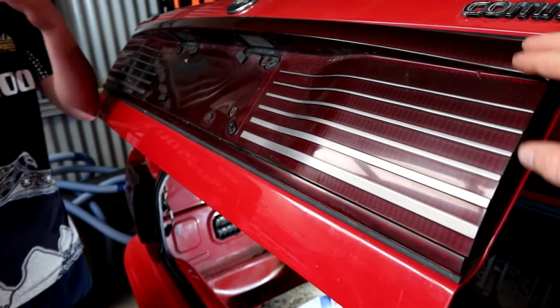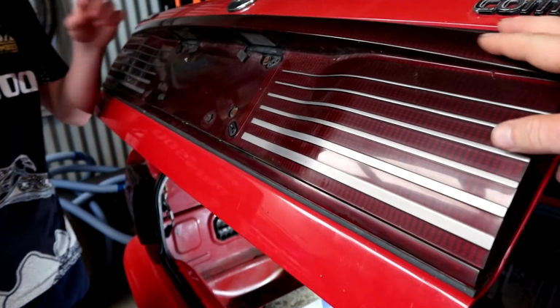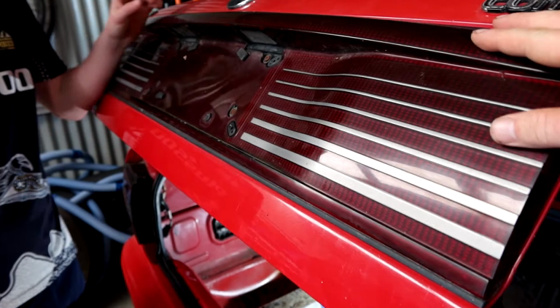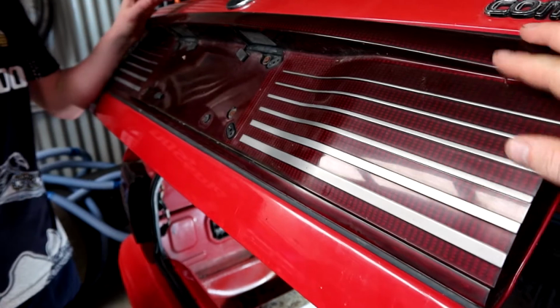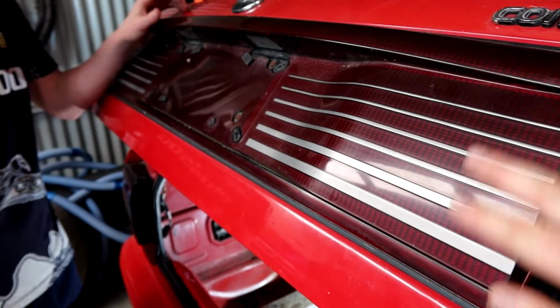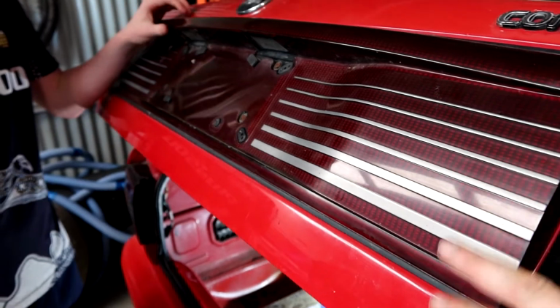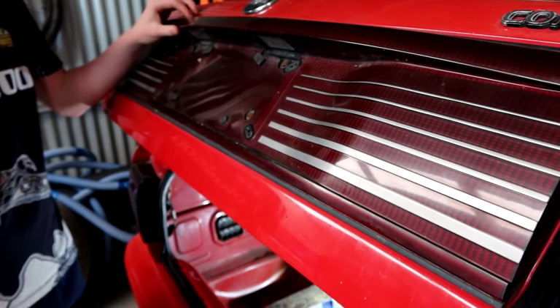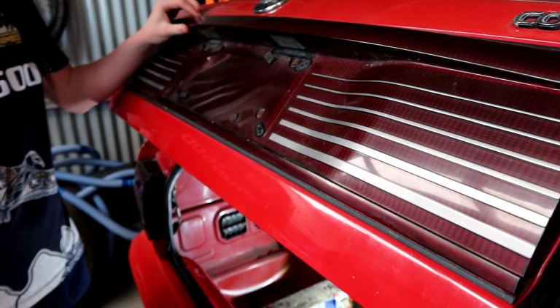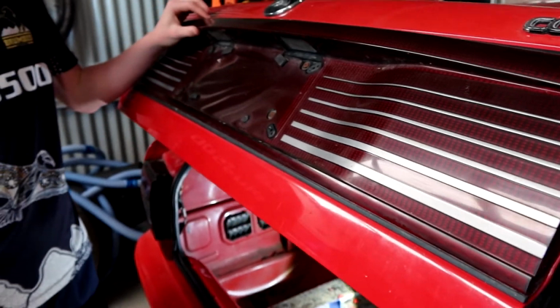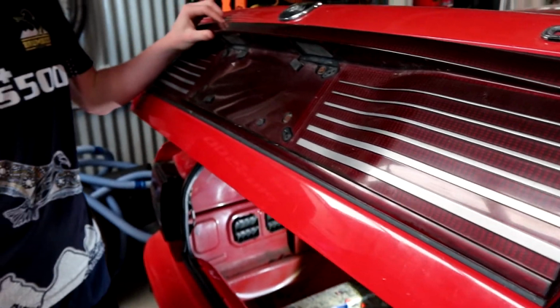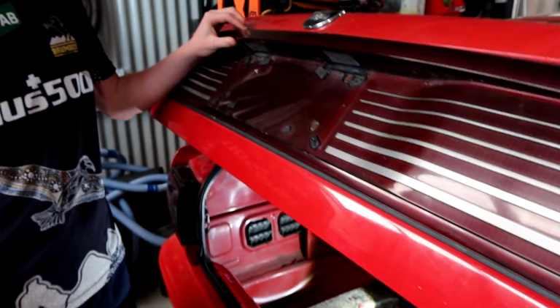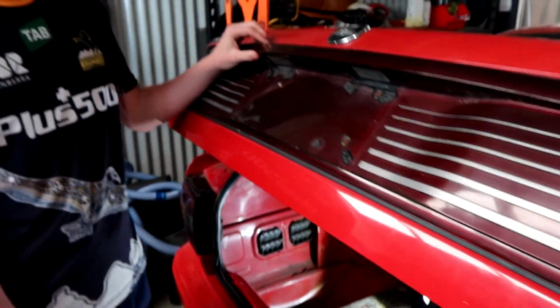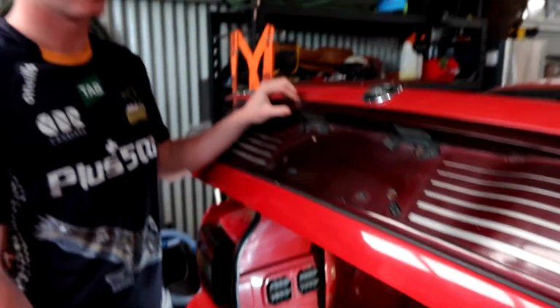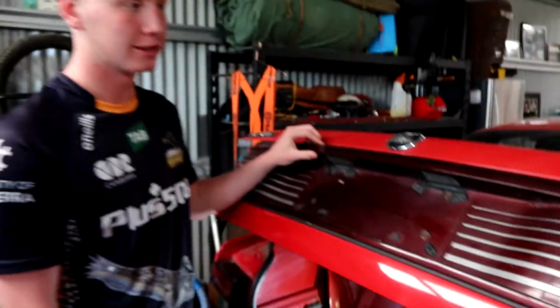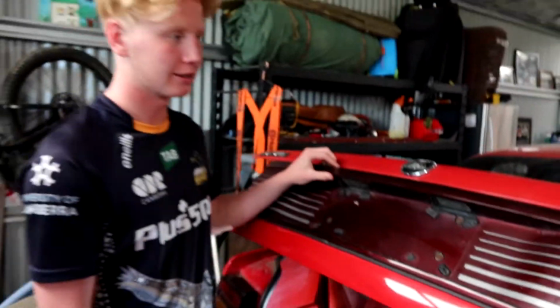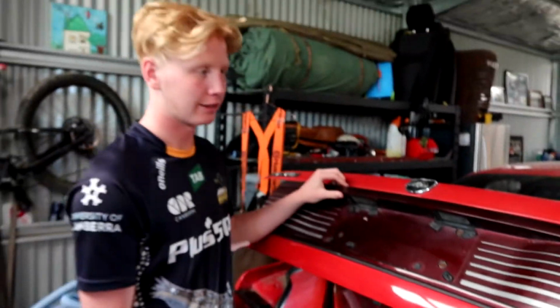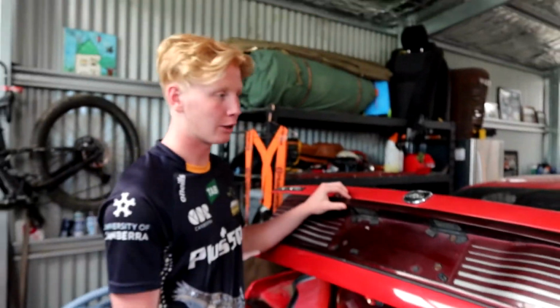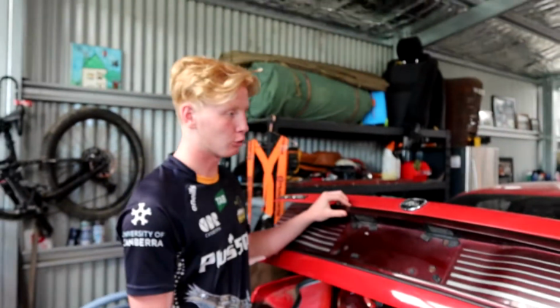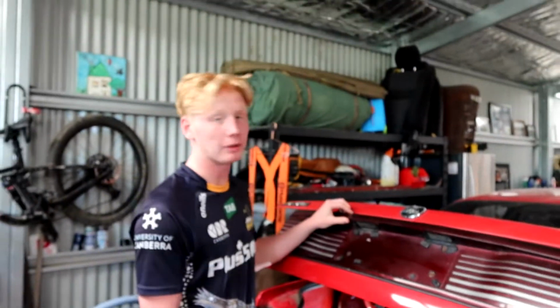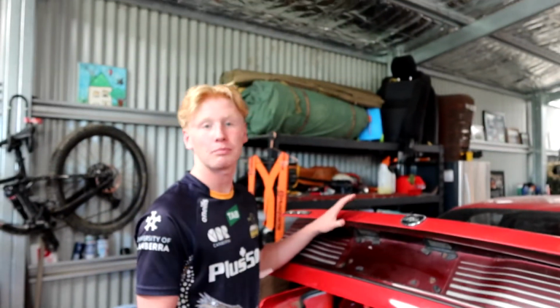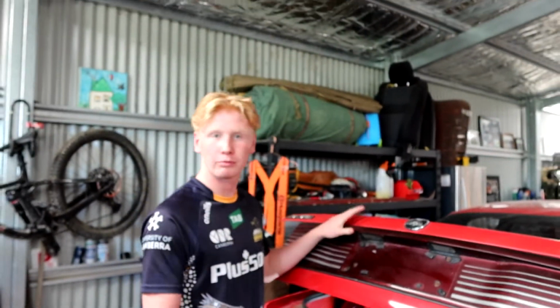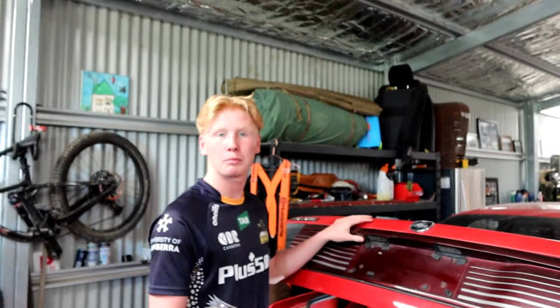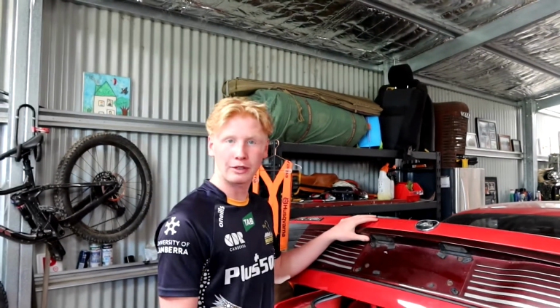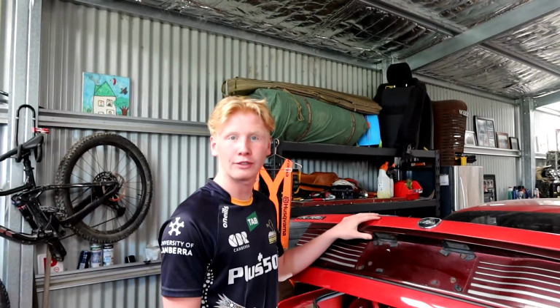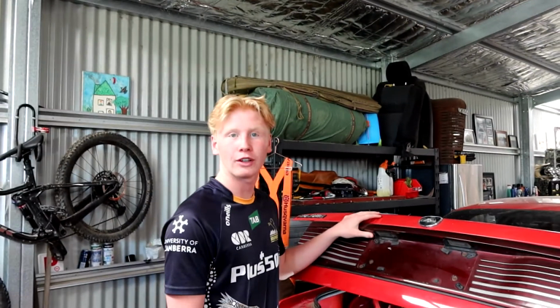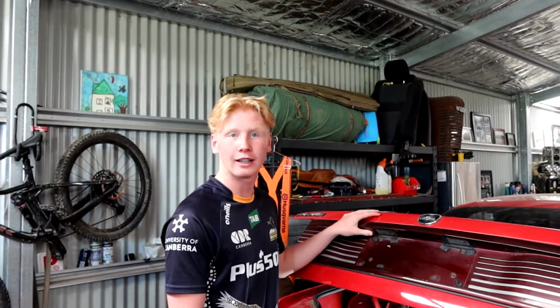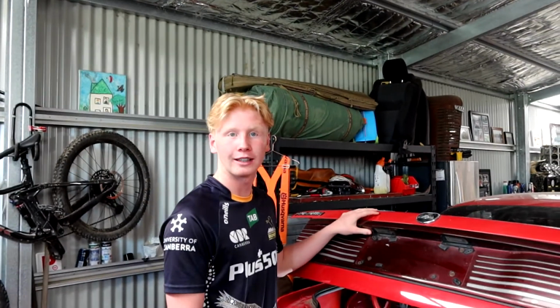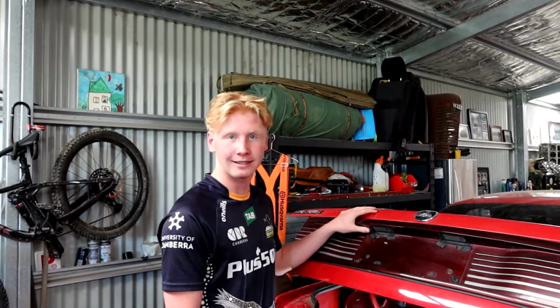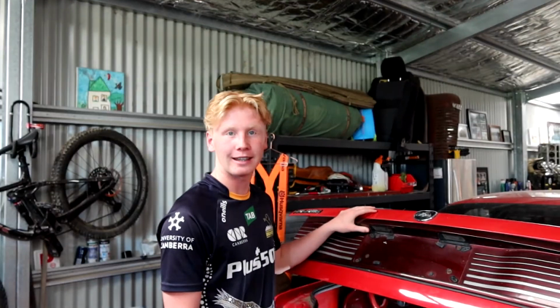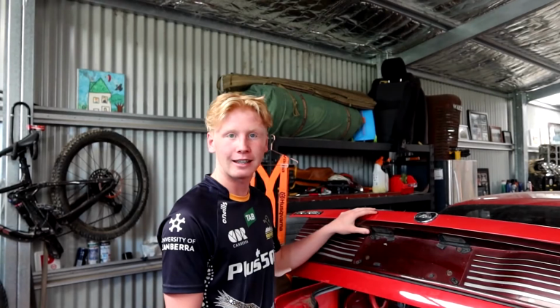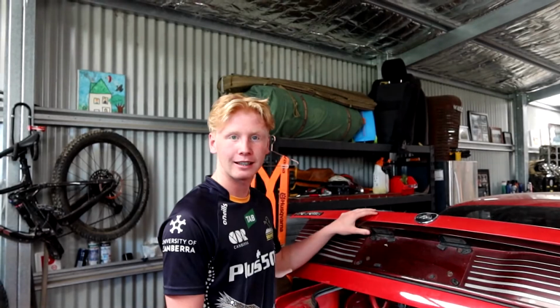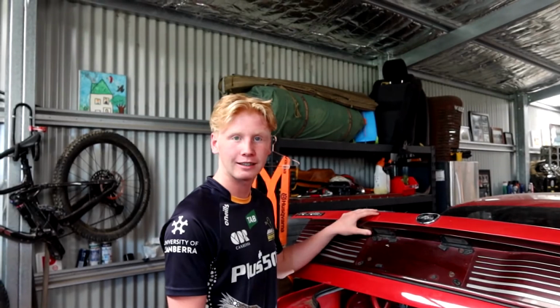They slapped in that one and haven't put it back together. They probably had as much trouble as we did trying to find a Berlina or Executive garnish, and they've gone with this Calais one. But it'll be rectified today - let's get there.